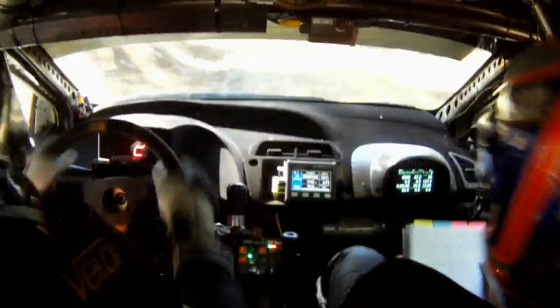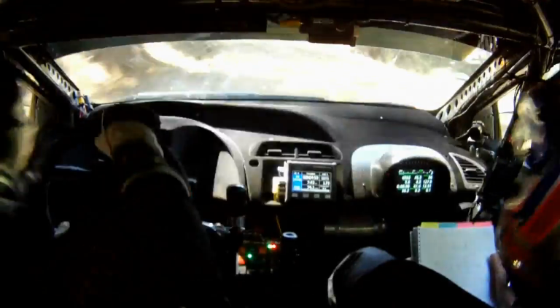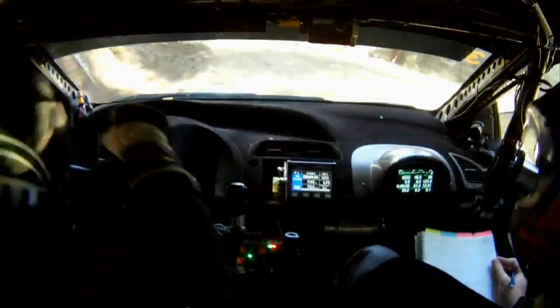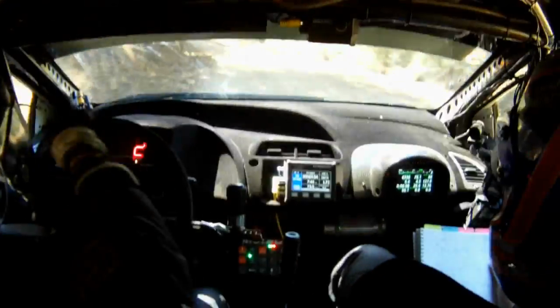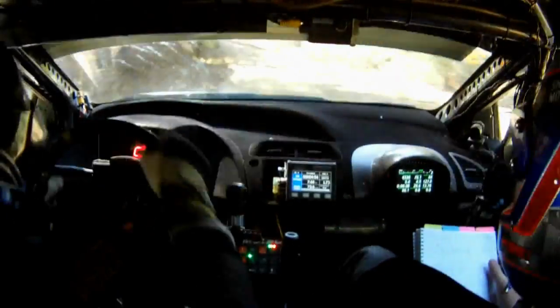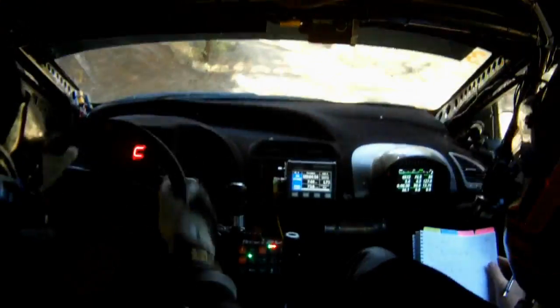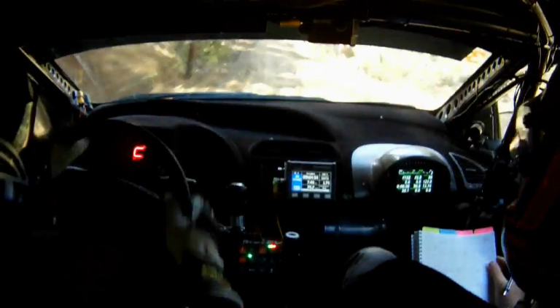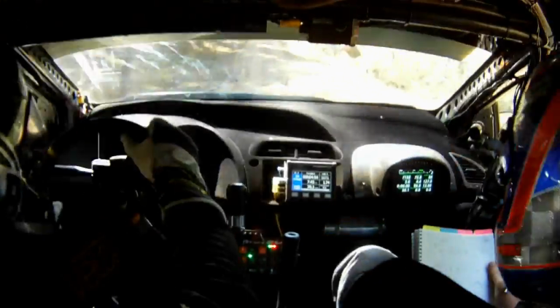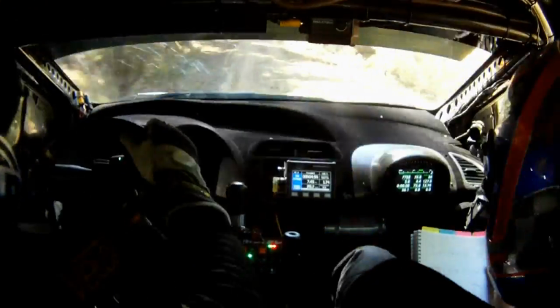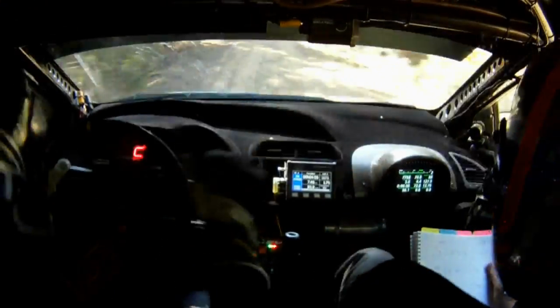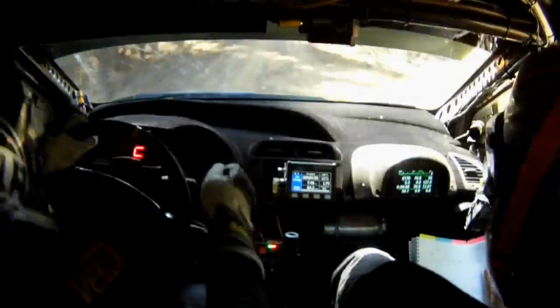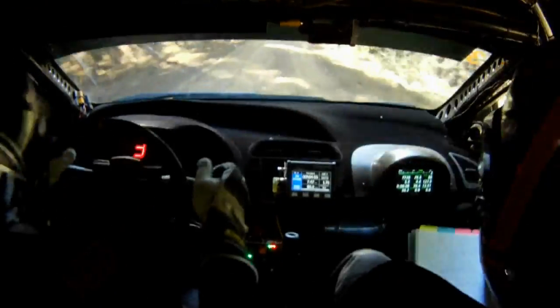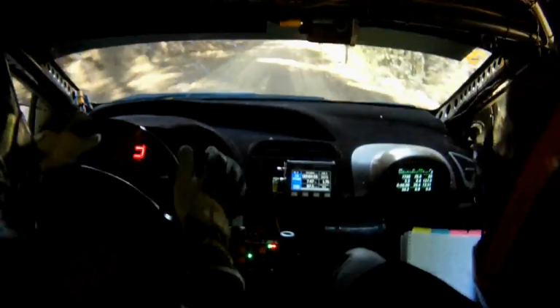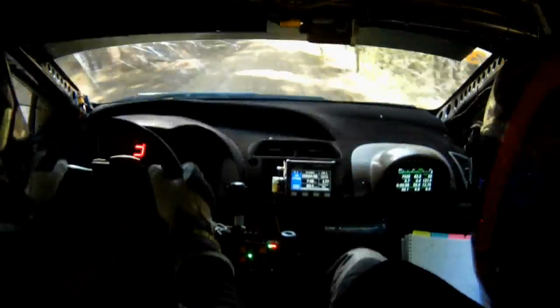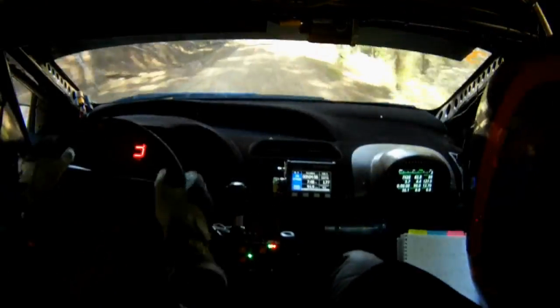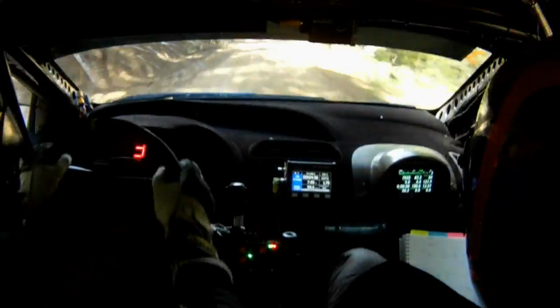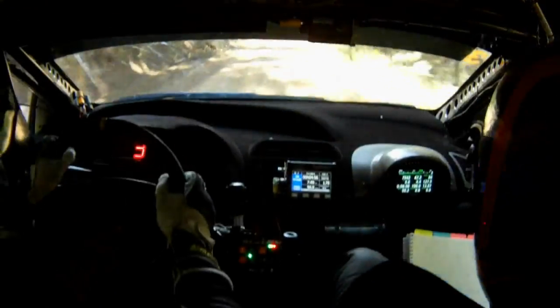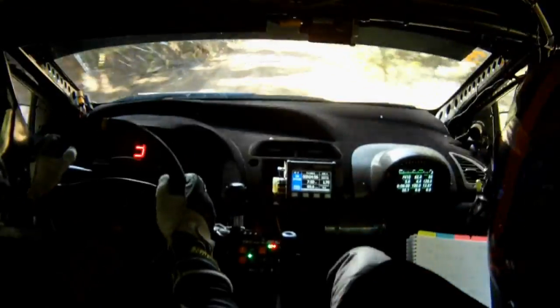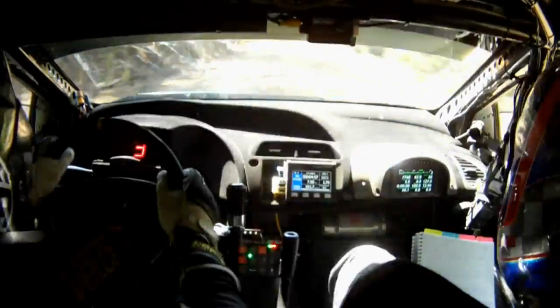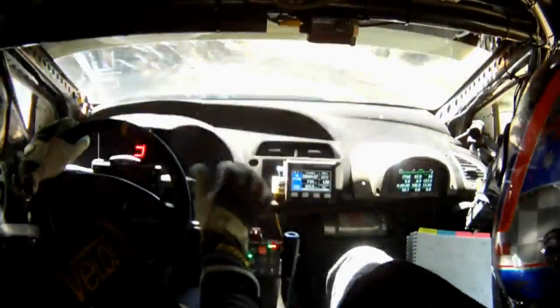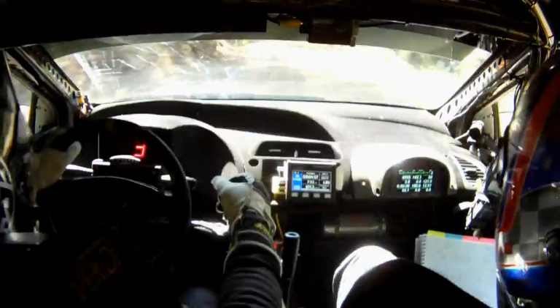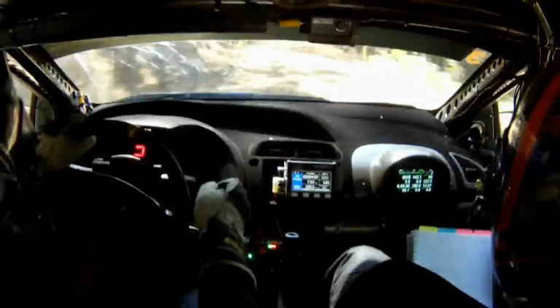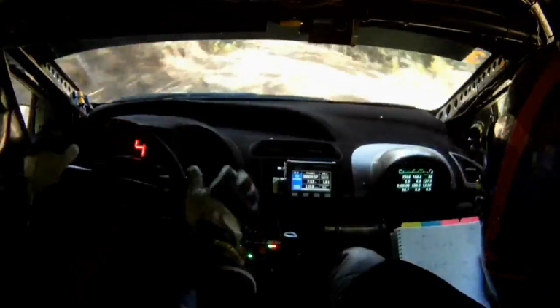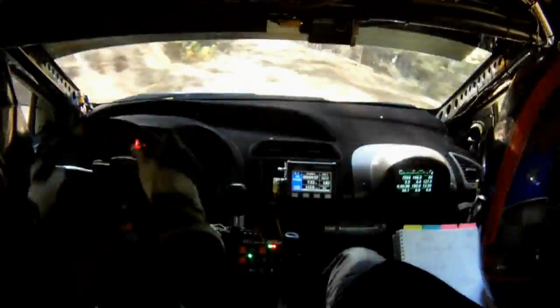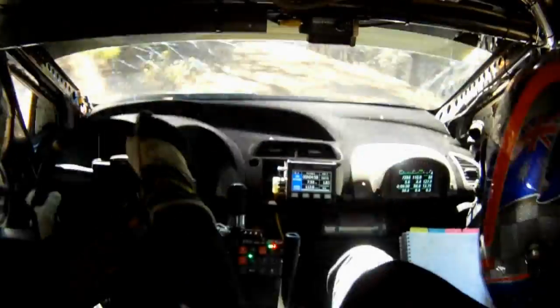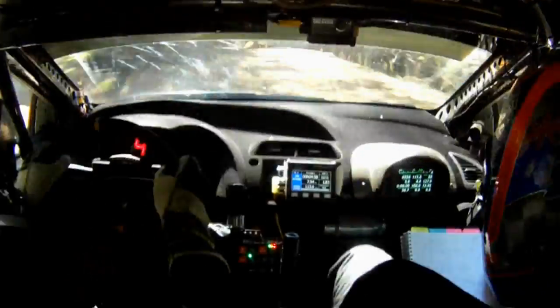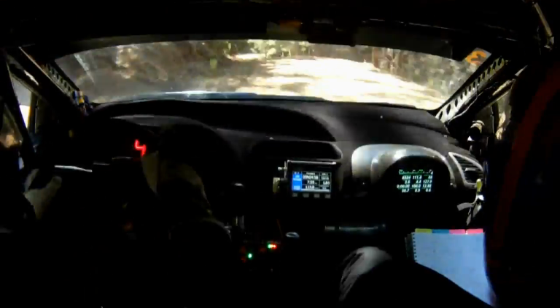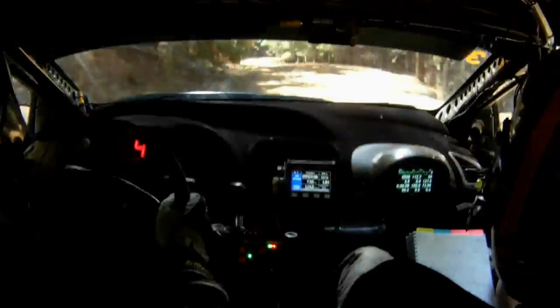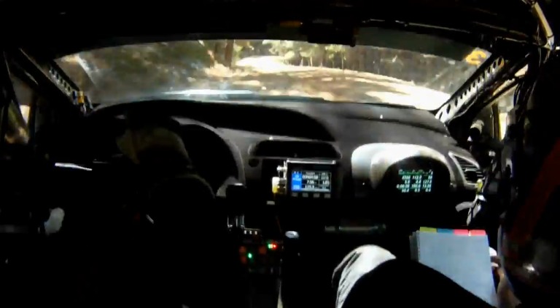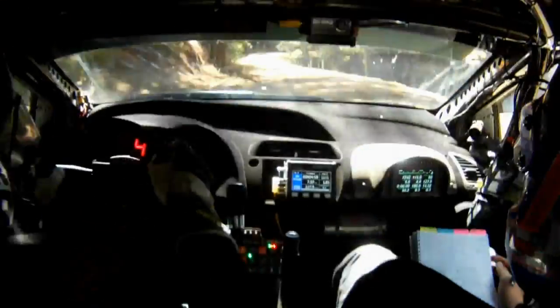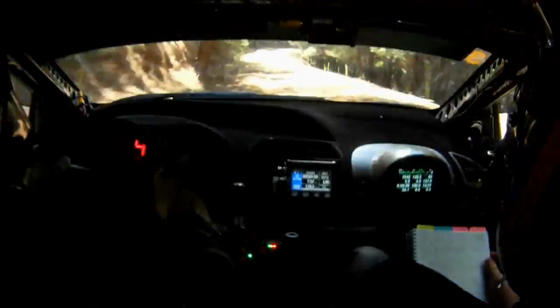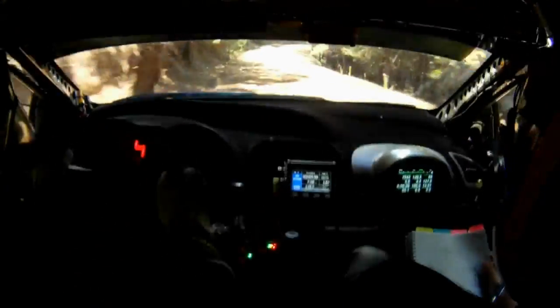Flat left, over crest, 100. Fast right, one, long, 150.